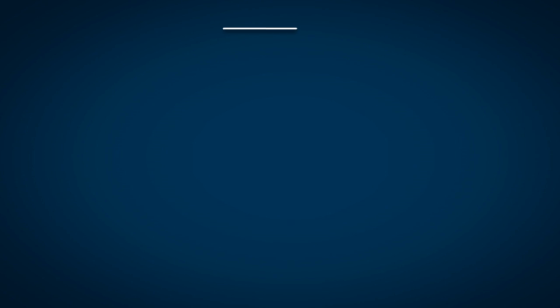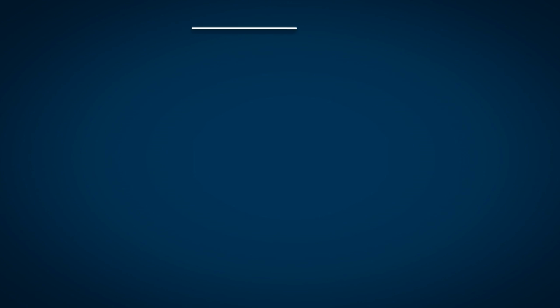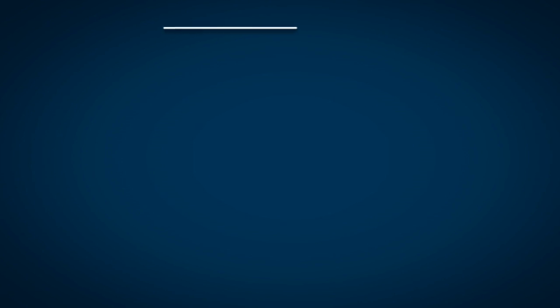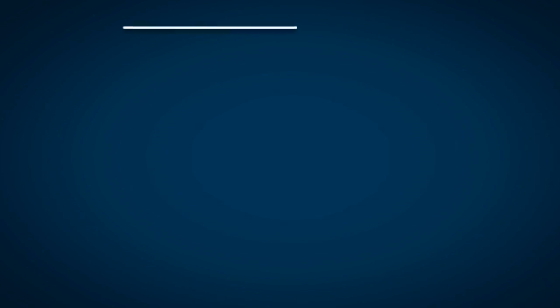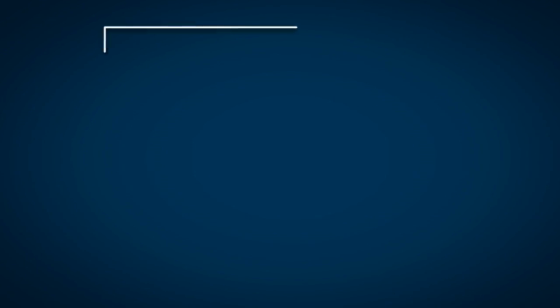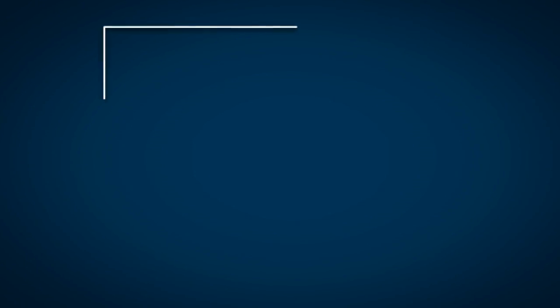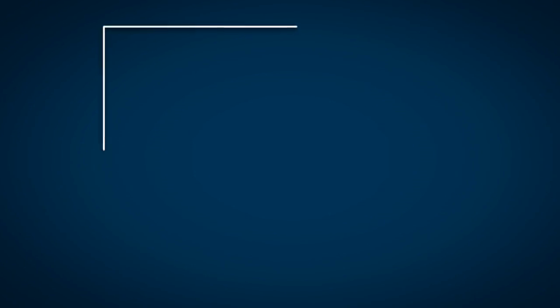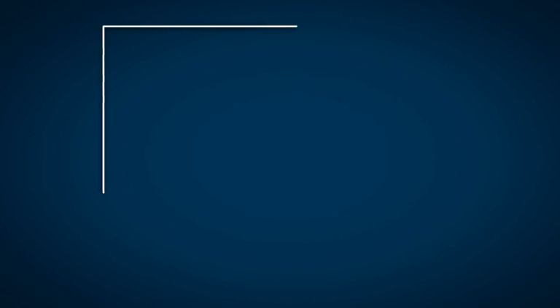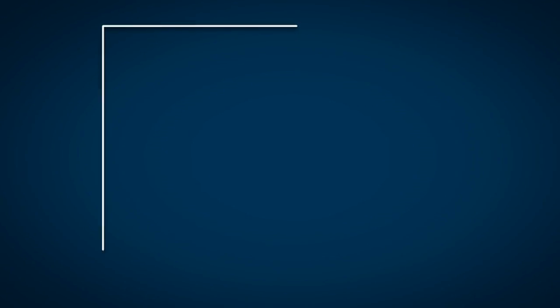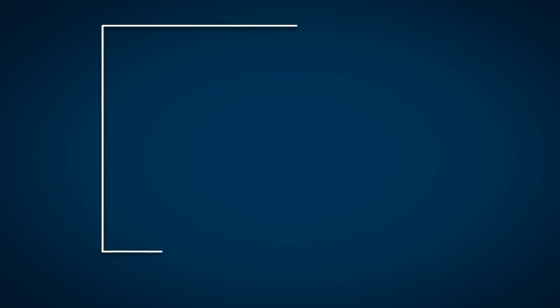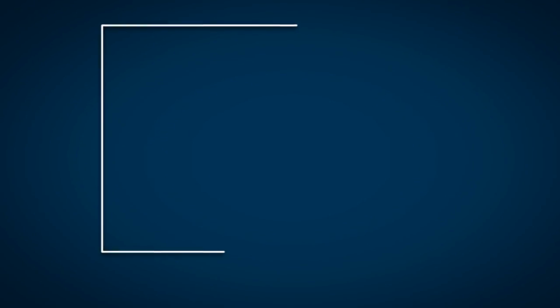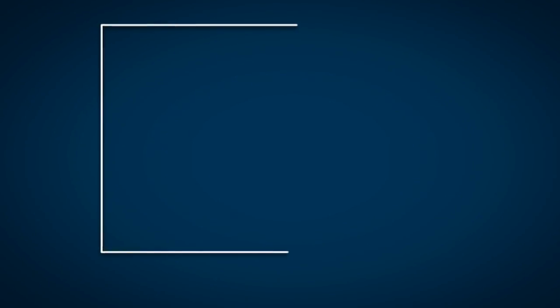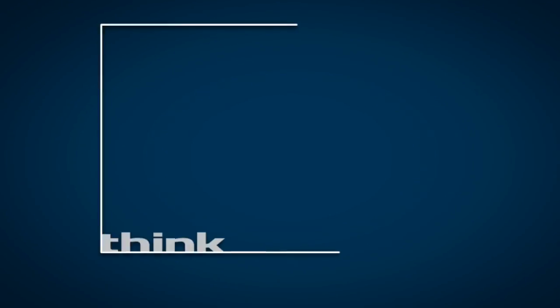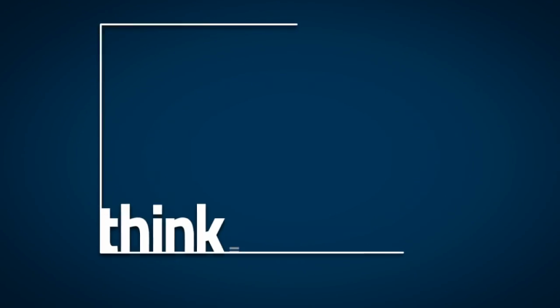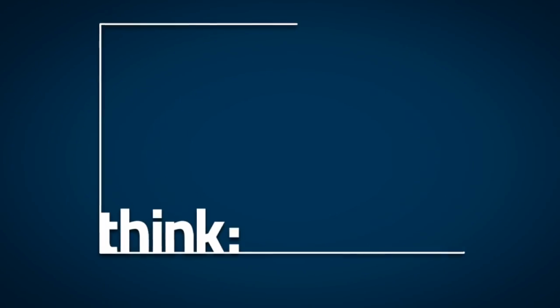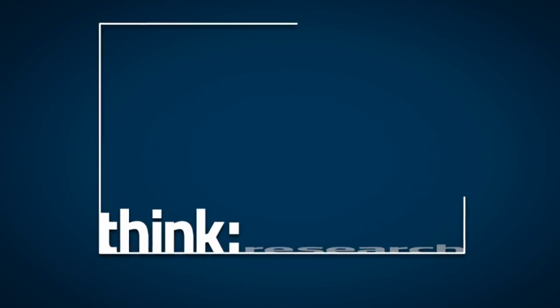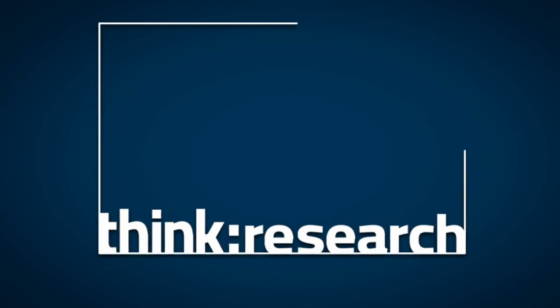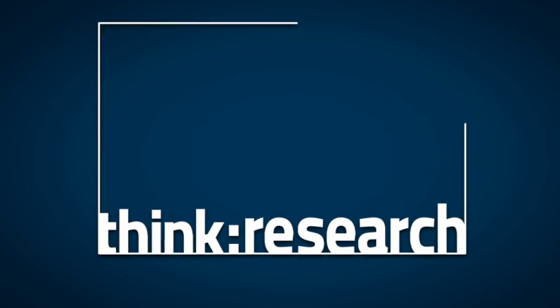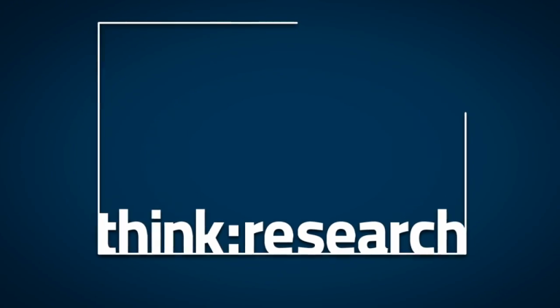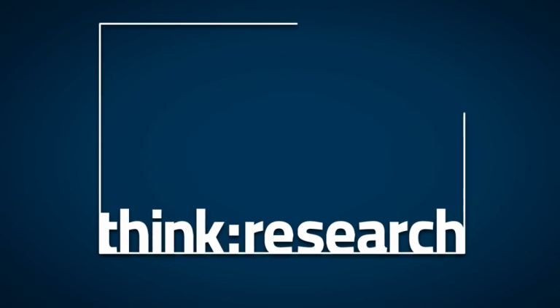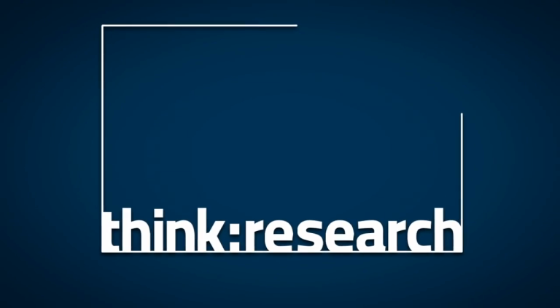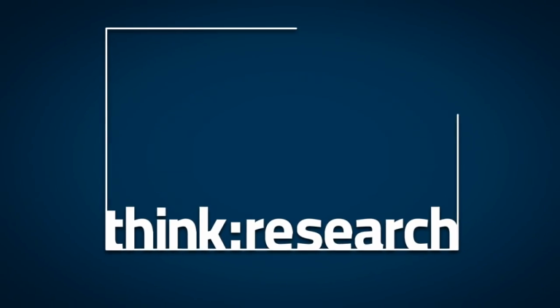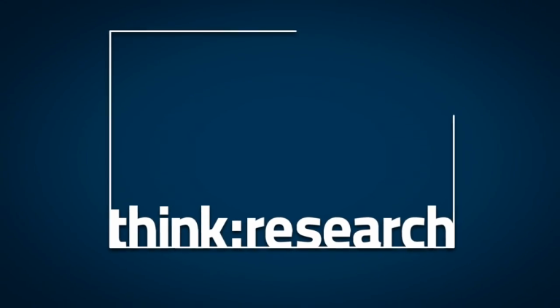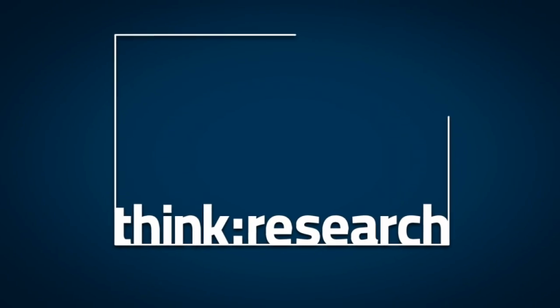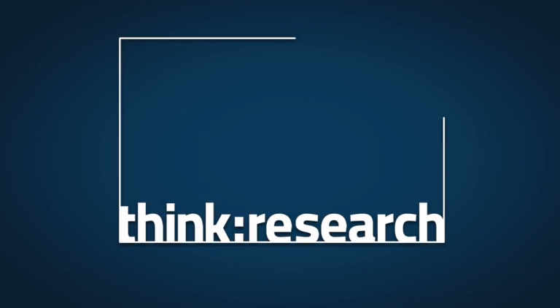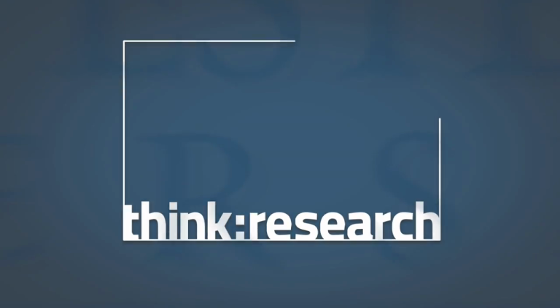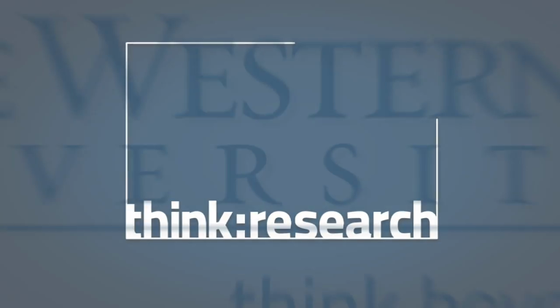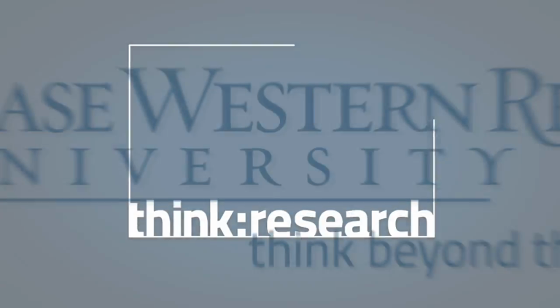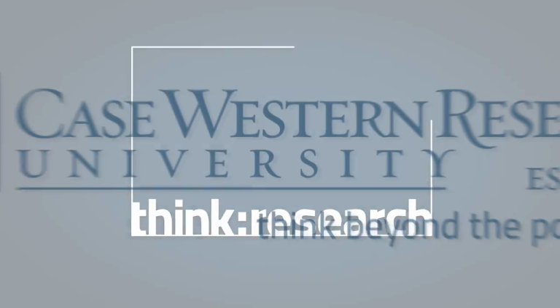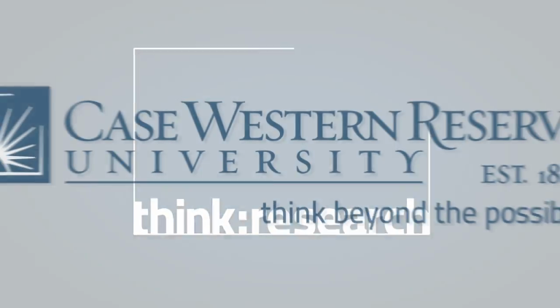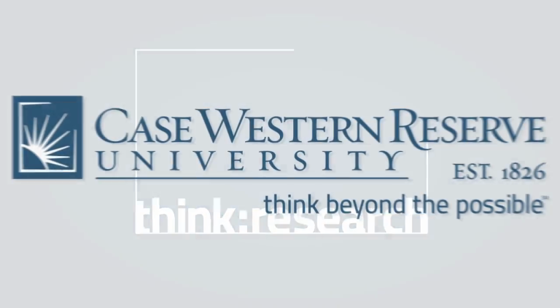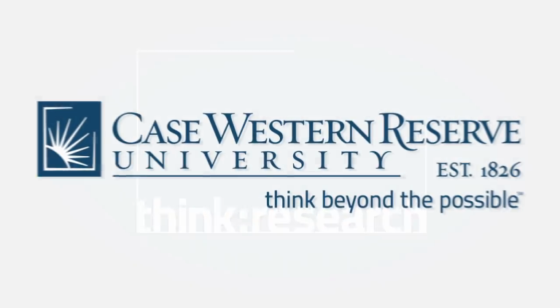Discover what's possible when we think research at Case Western Reserve University.